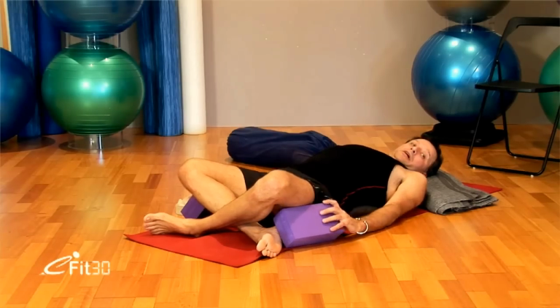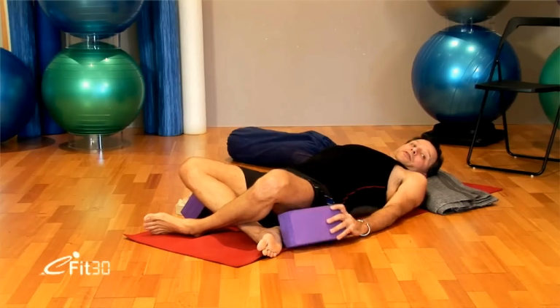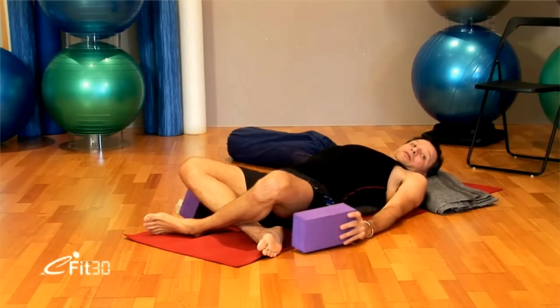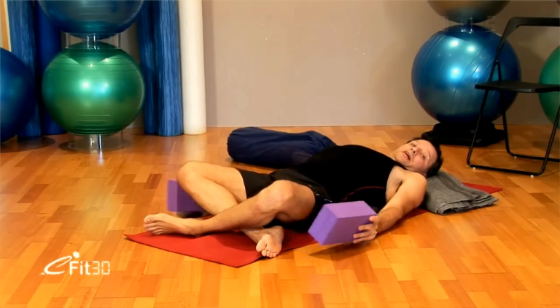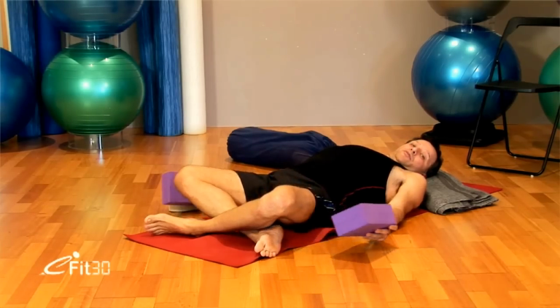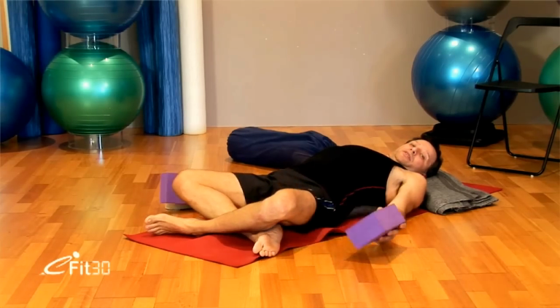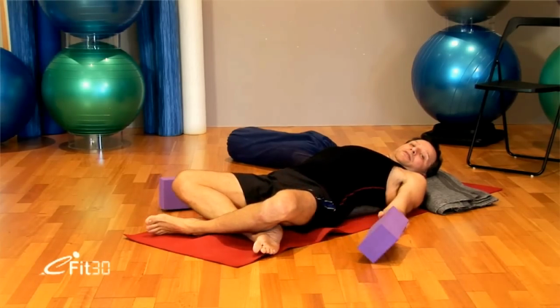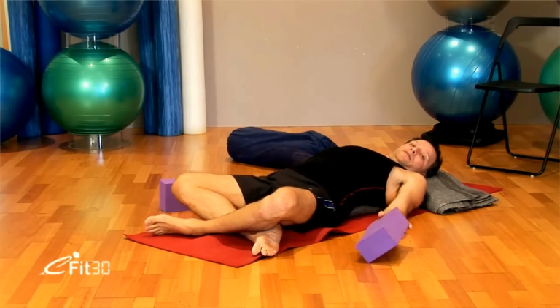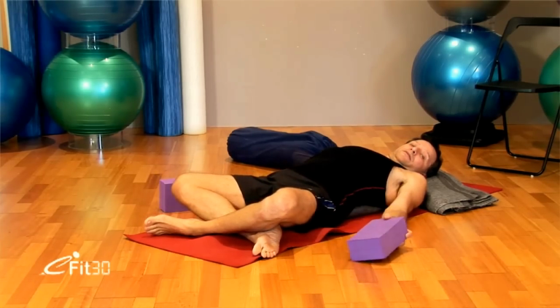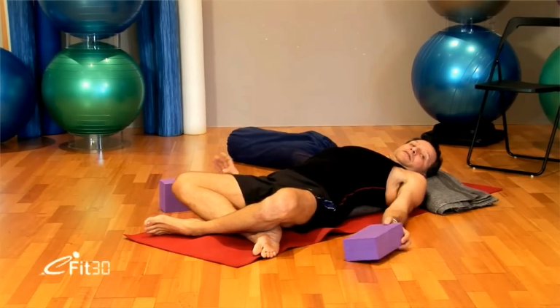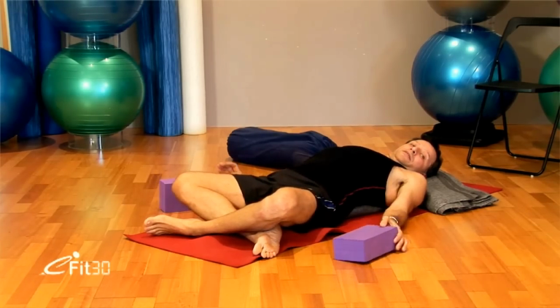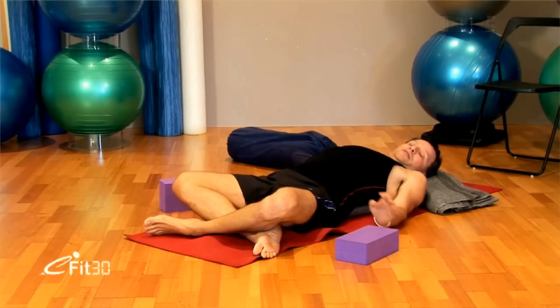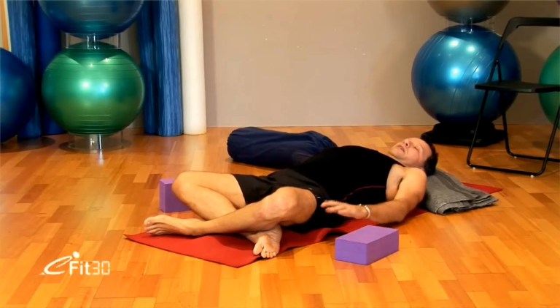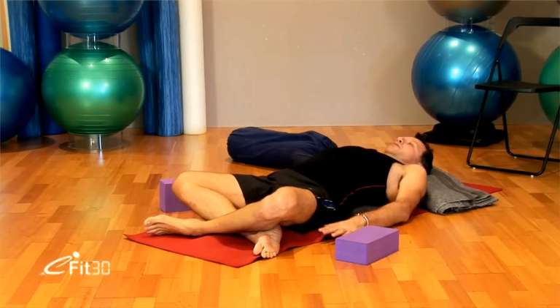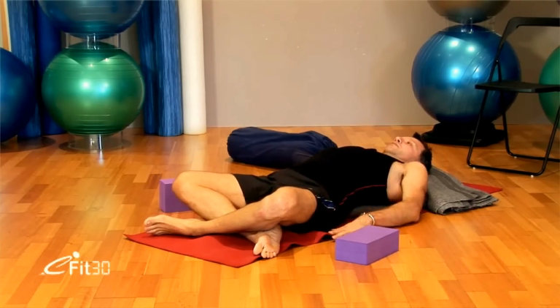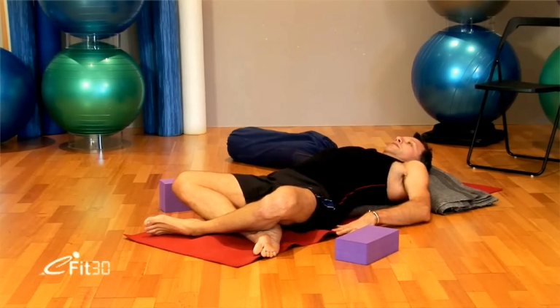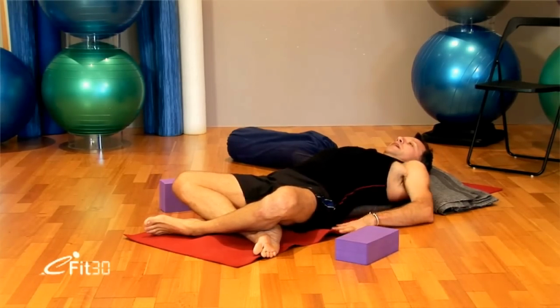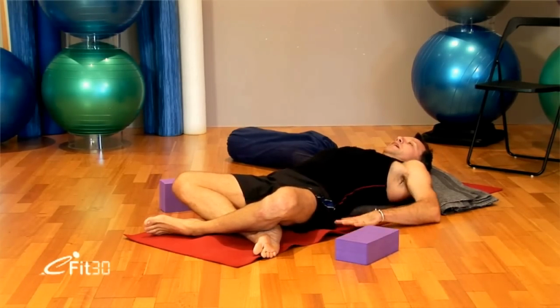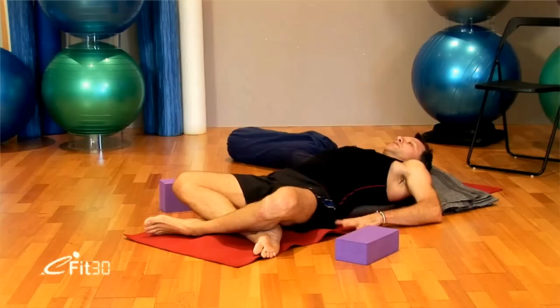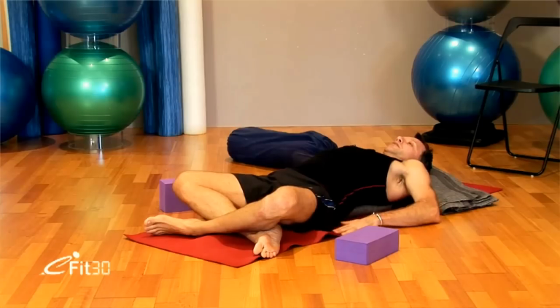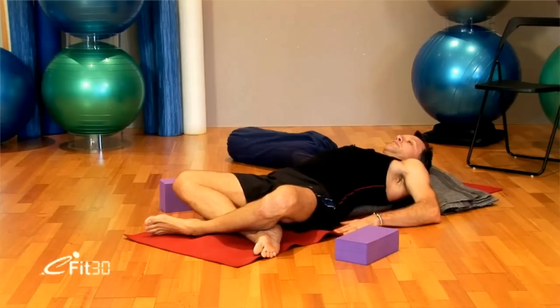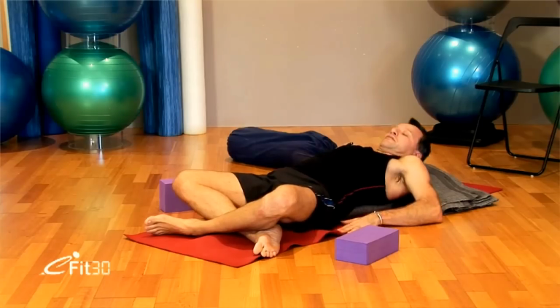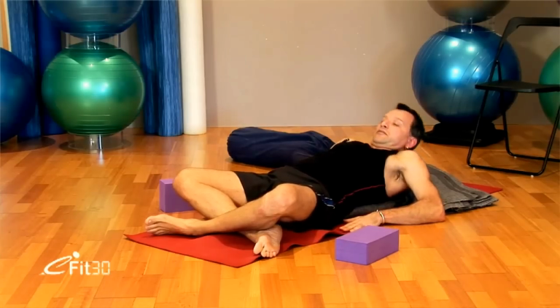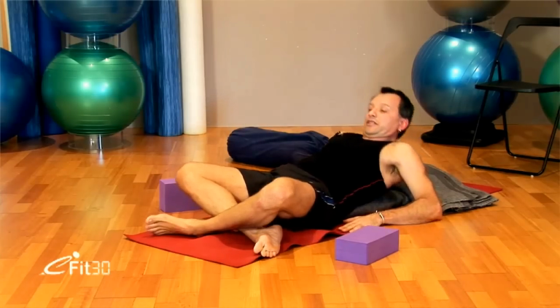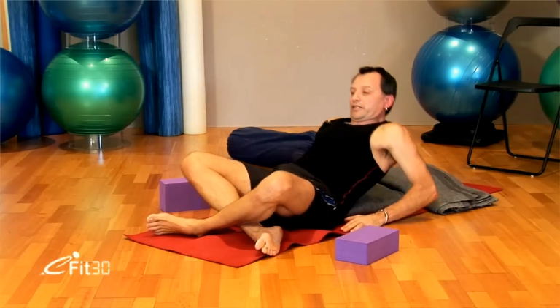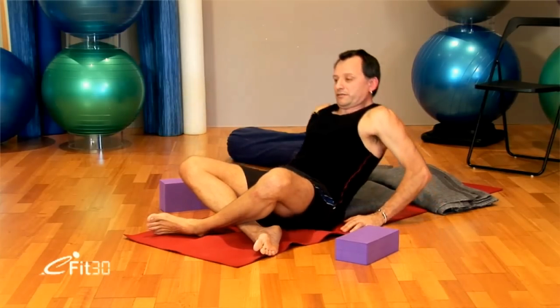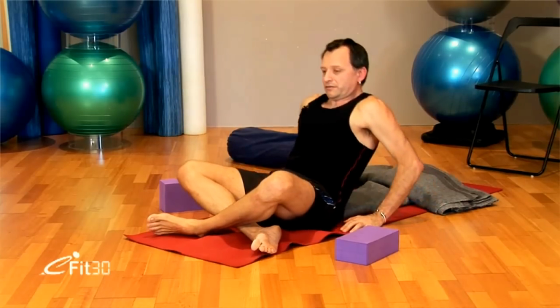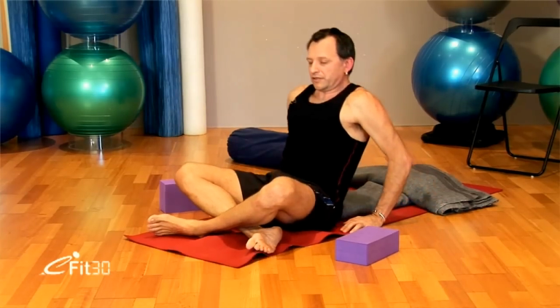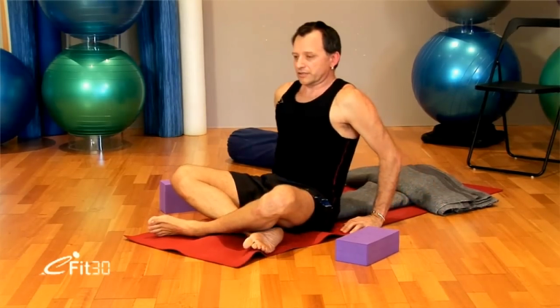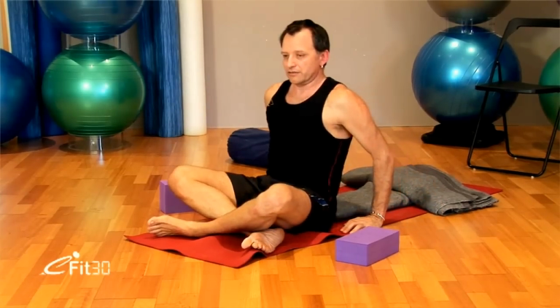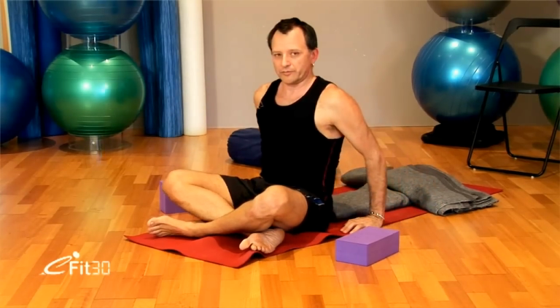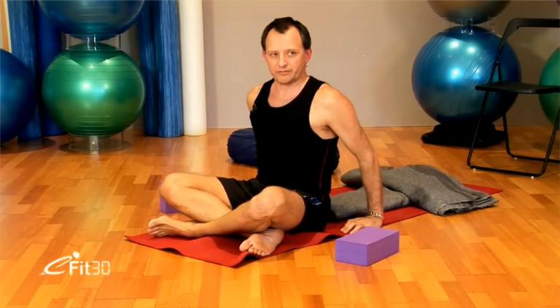After a couple of minutes, take the blocks away. Hands beside the hips, inhale, exhale, coming out.